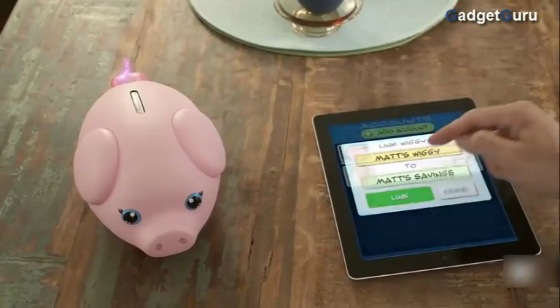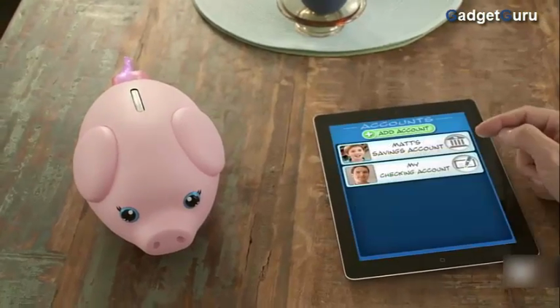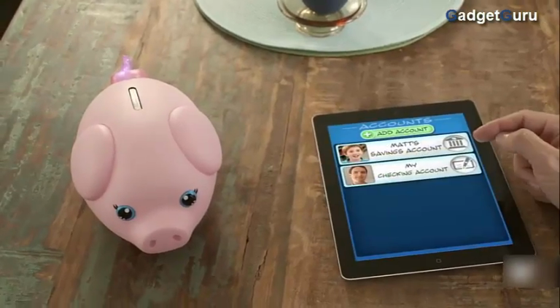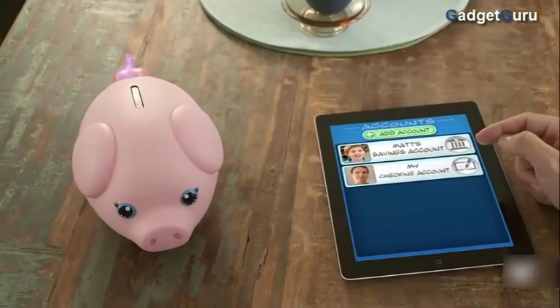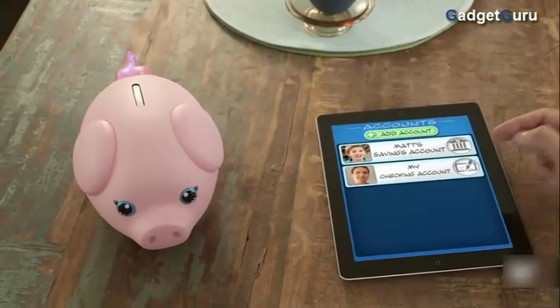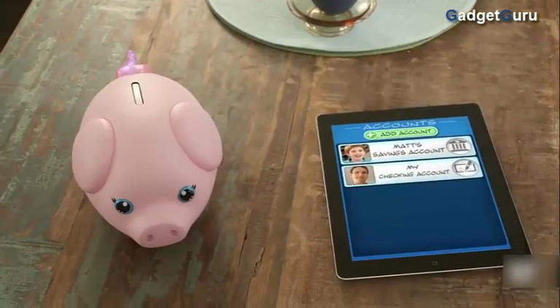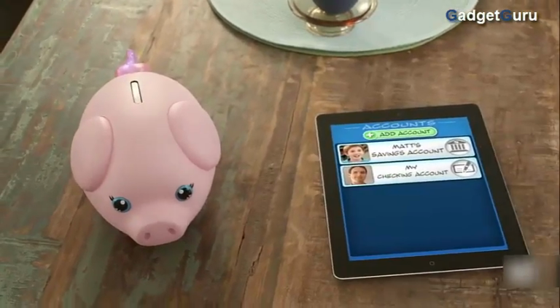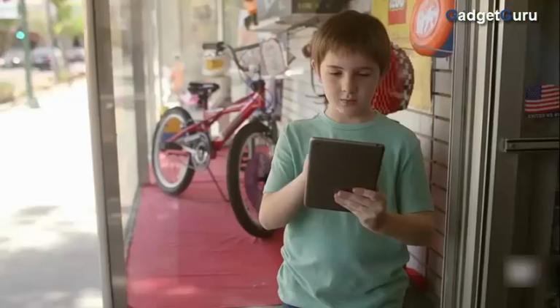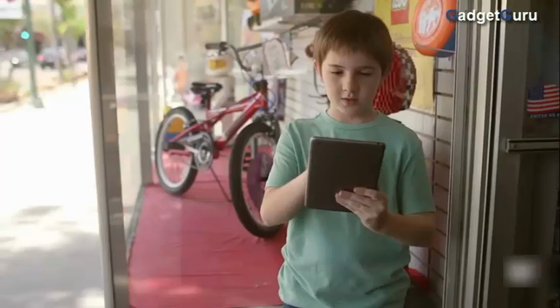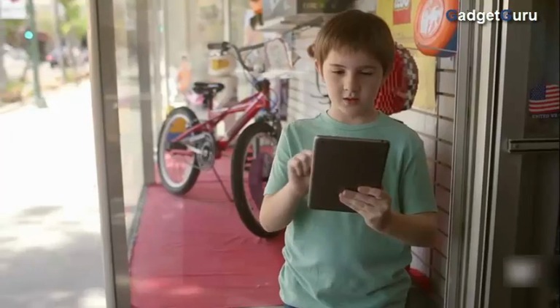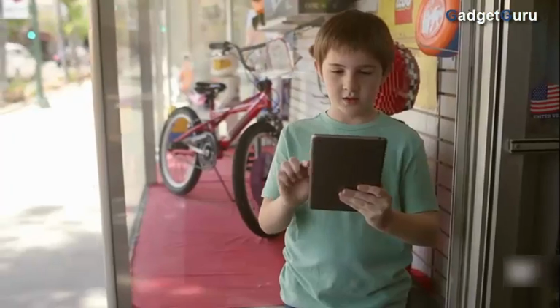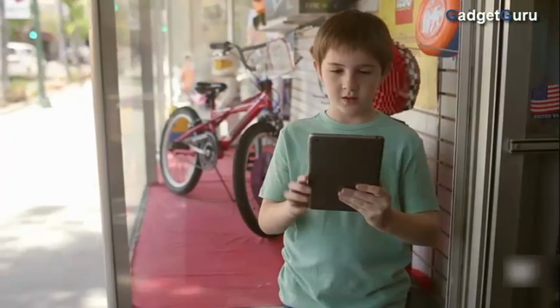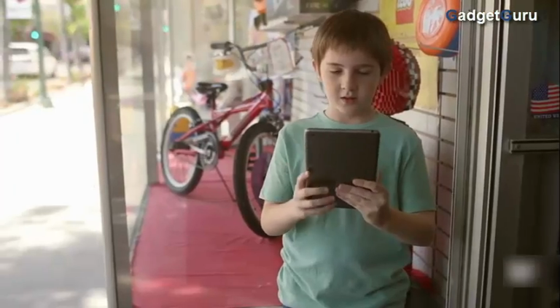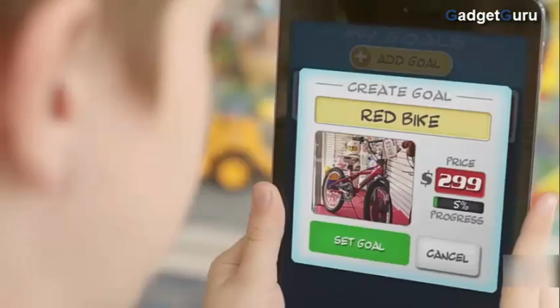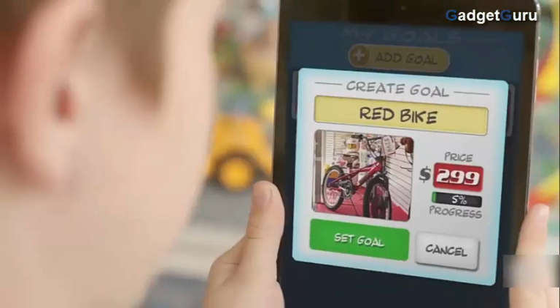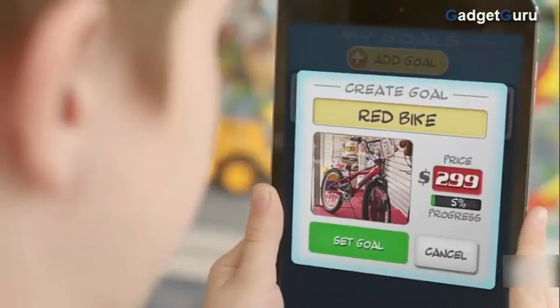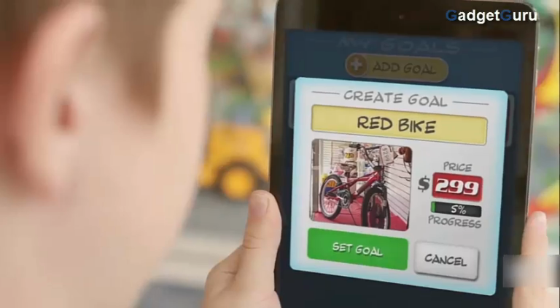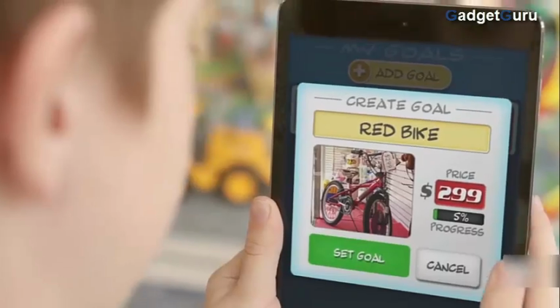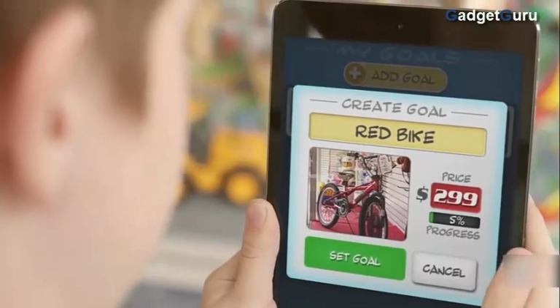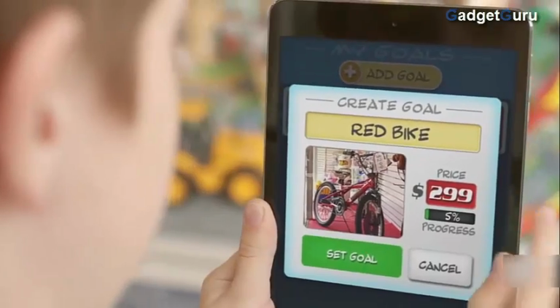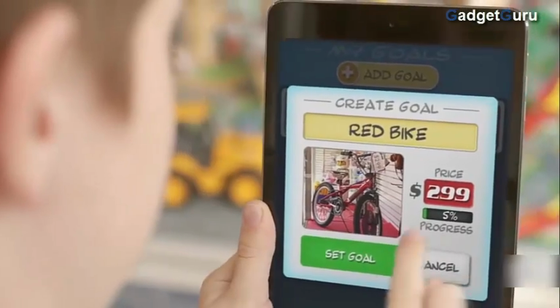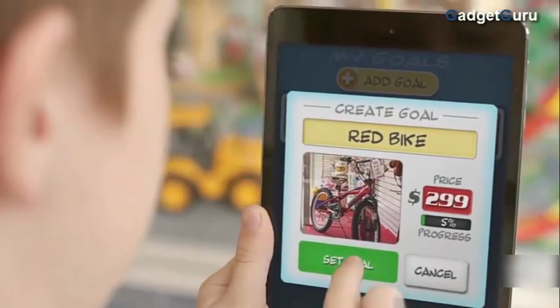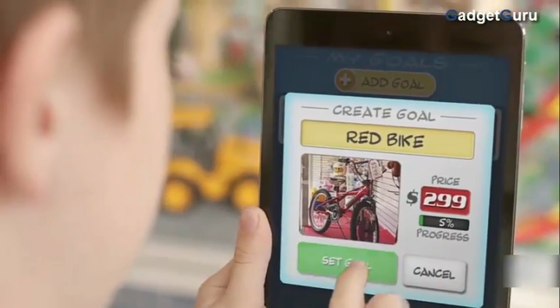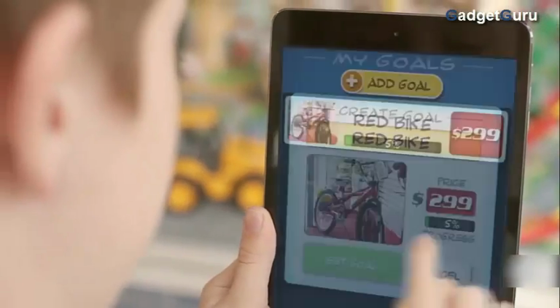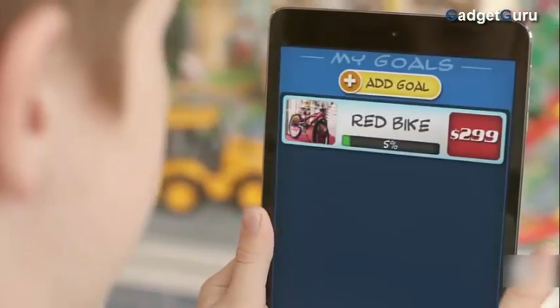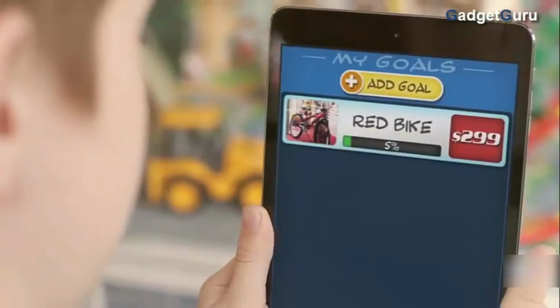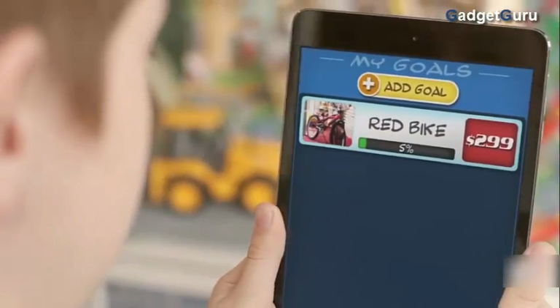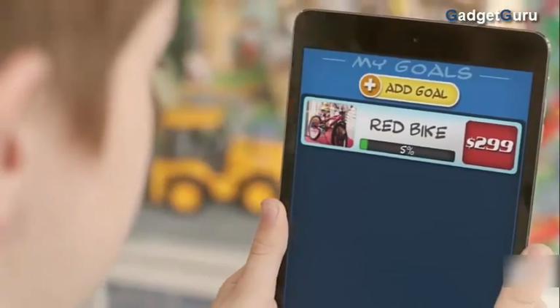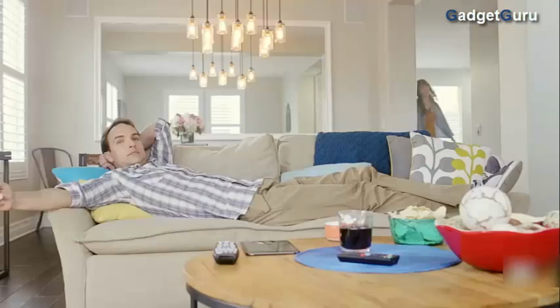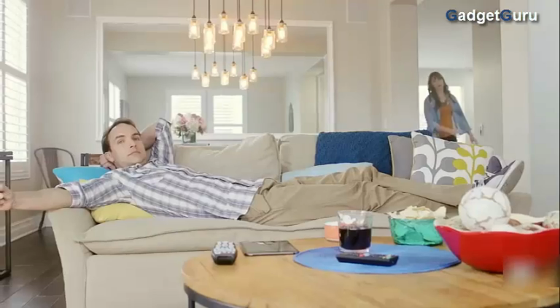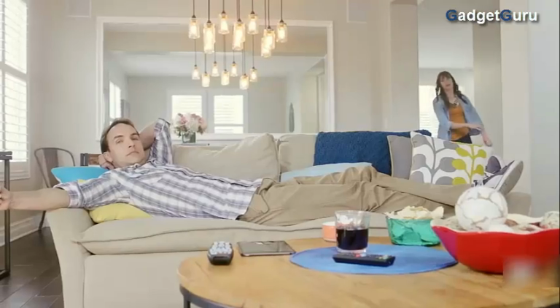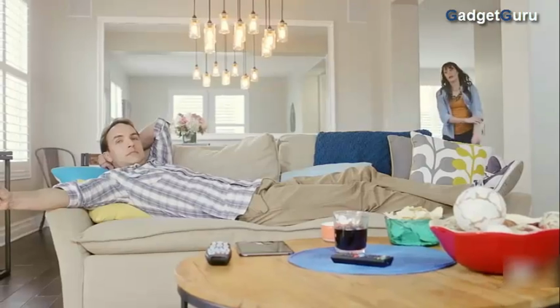And there's no limit to what you can put into it. You set up your goals for what you want to save for, and then tasks can be assigned to do around the house.